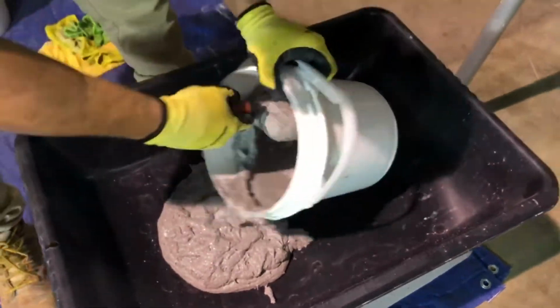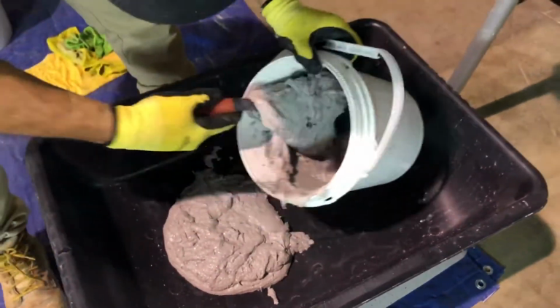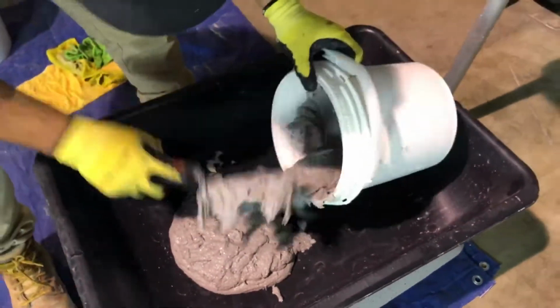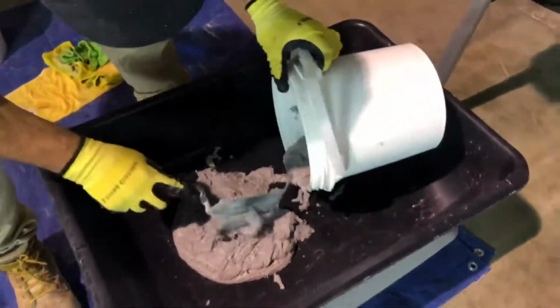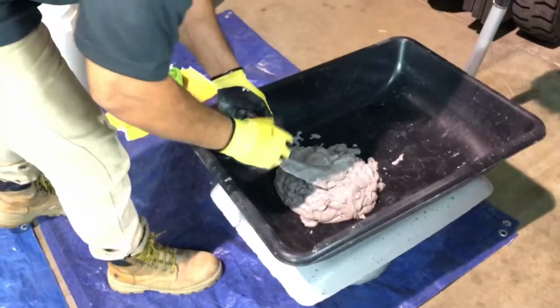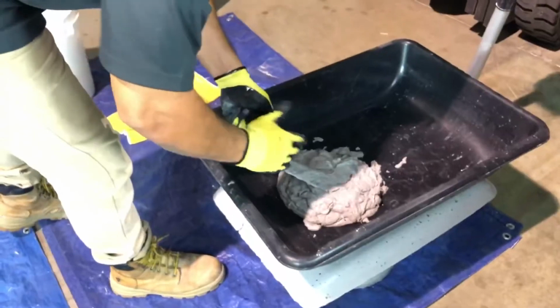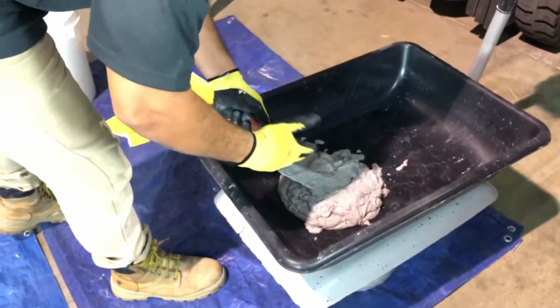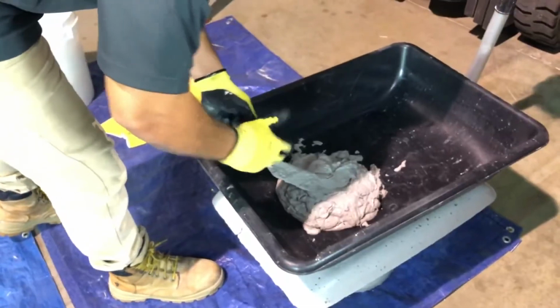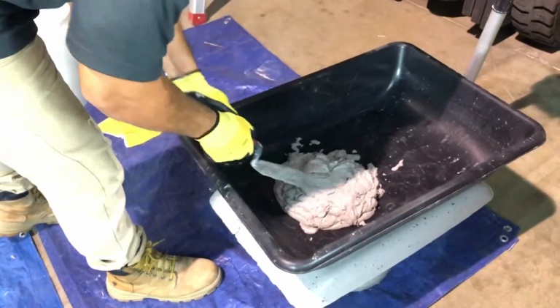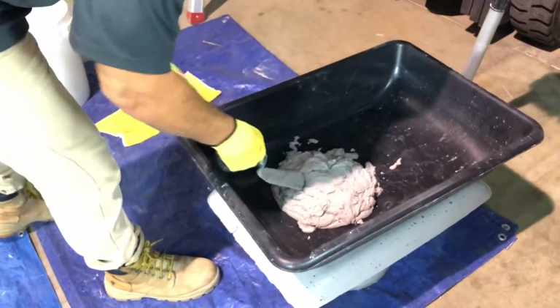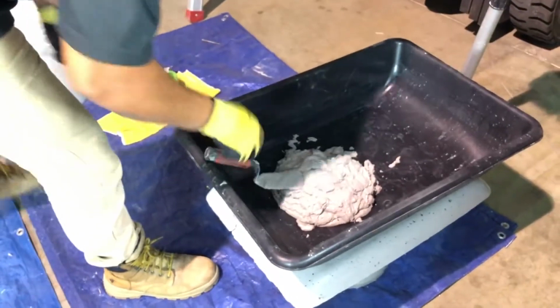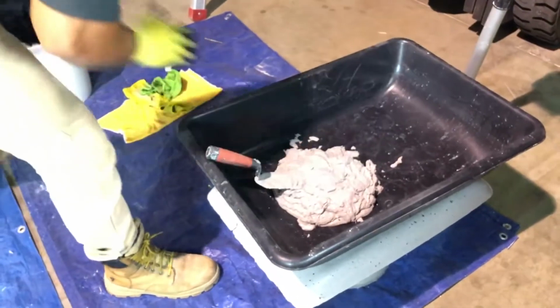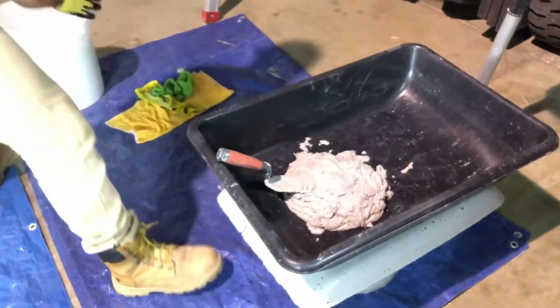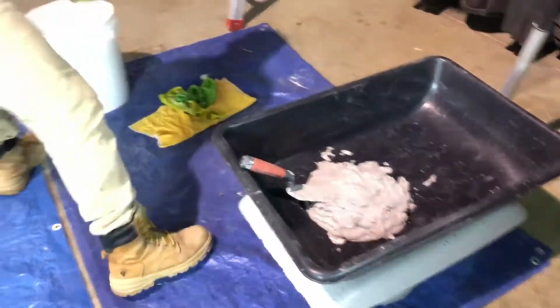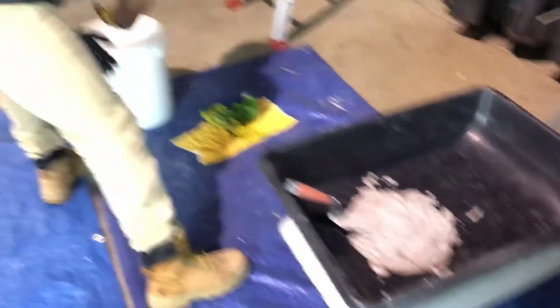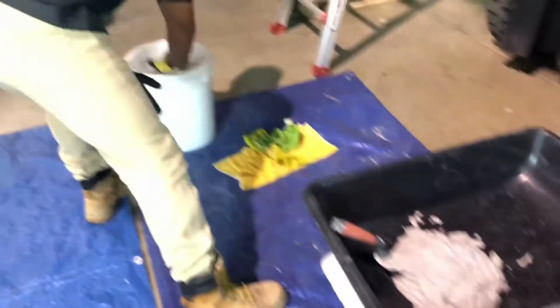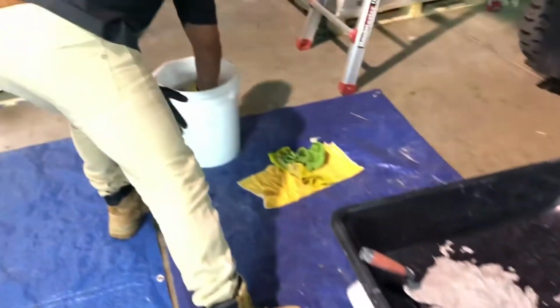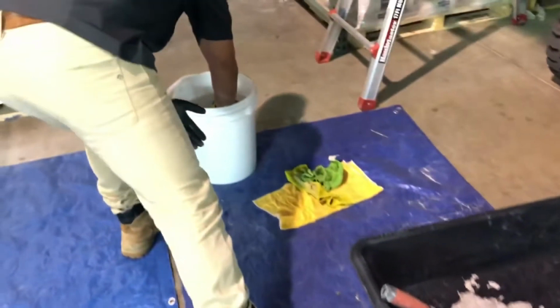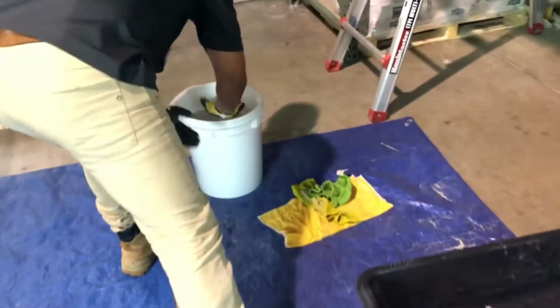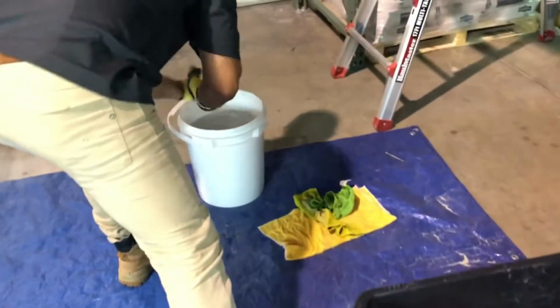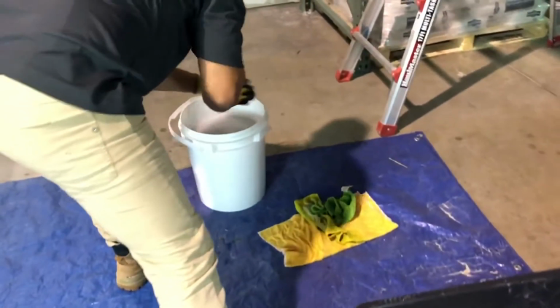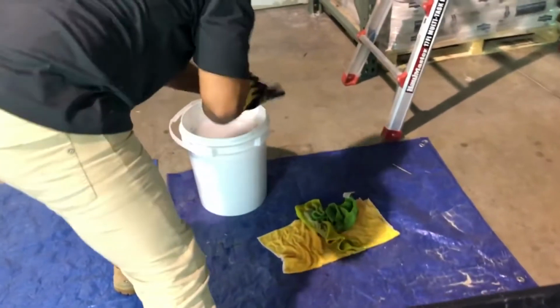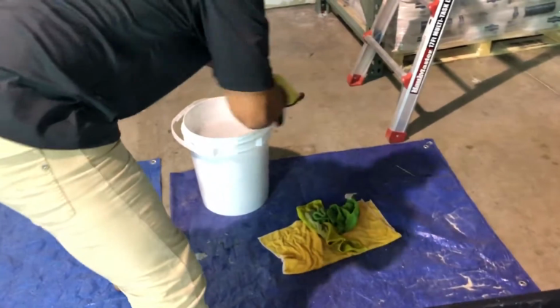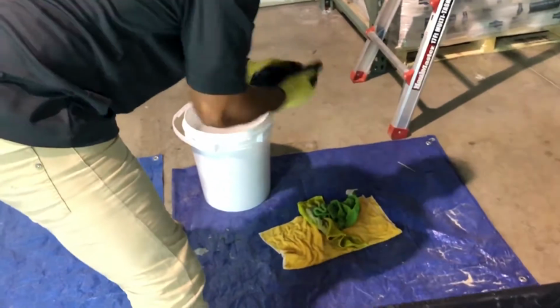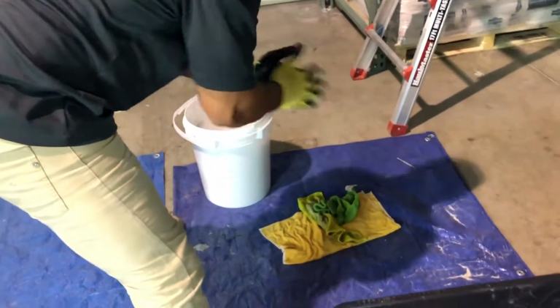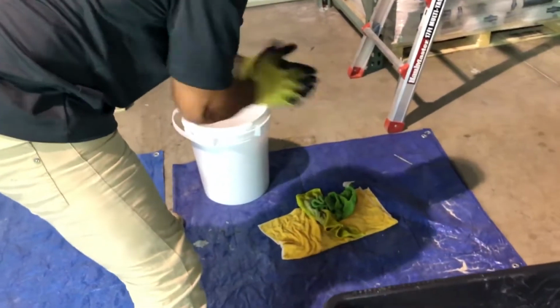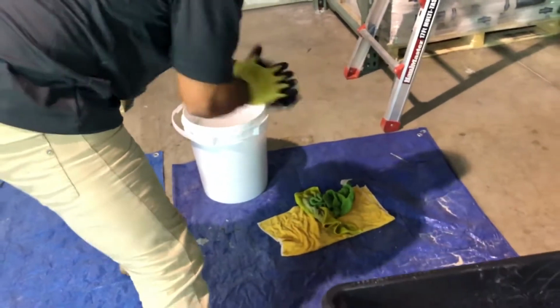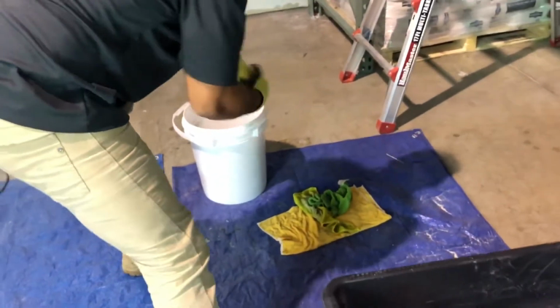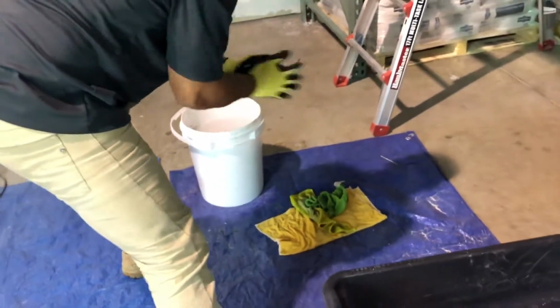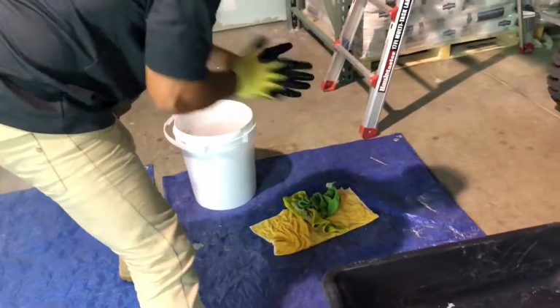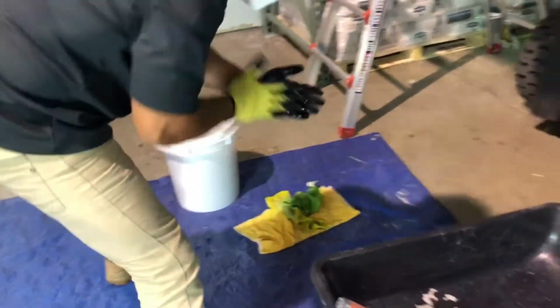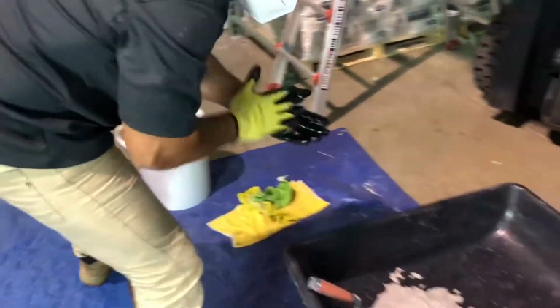Lightly dampen your gloved hands and trowels with water to allow Foscrete to stick to the substrate and not to your hands or tools.